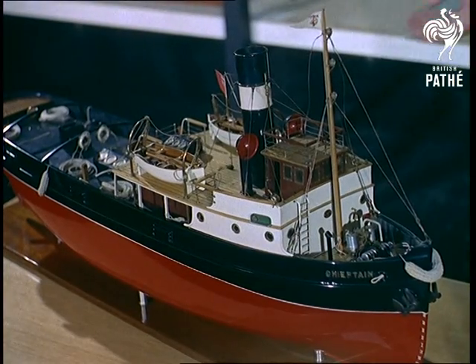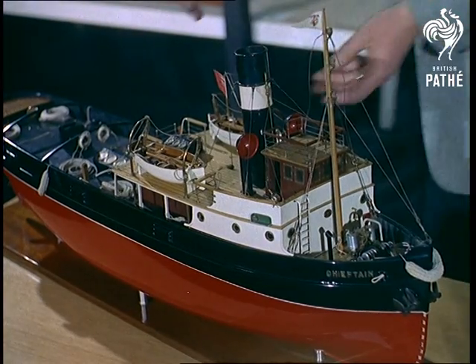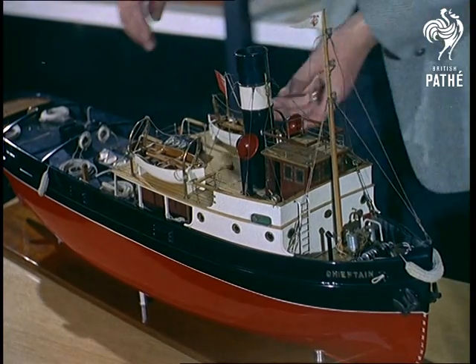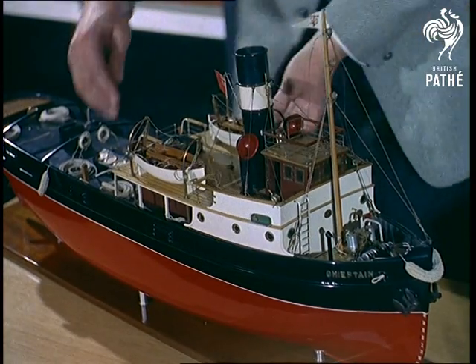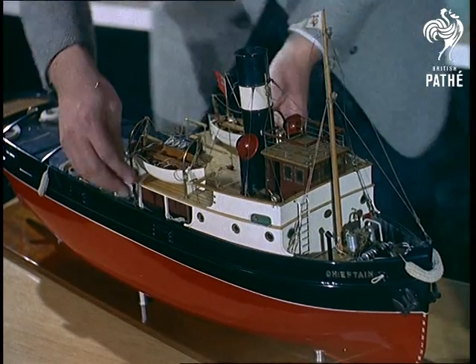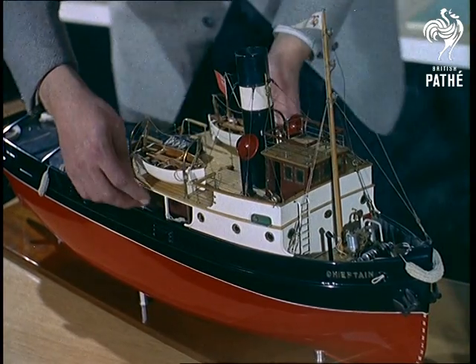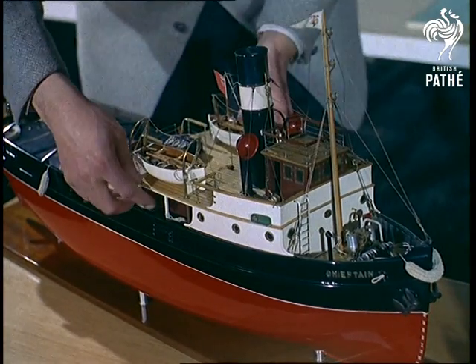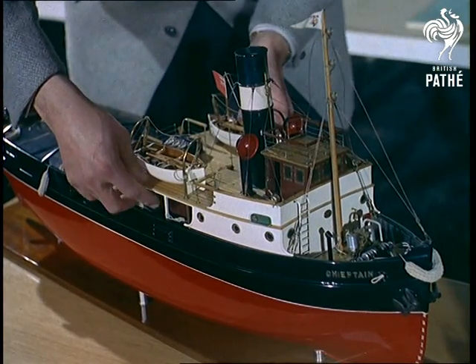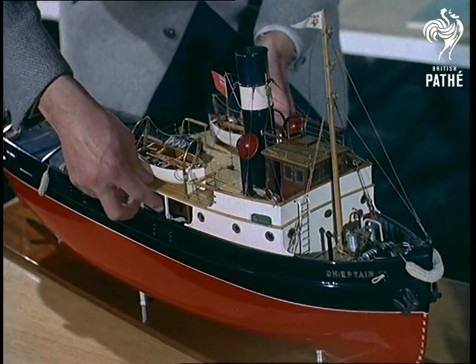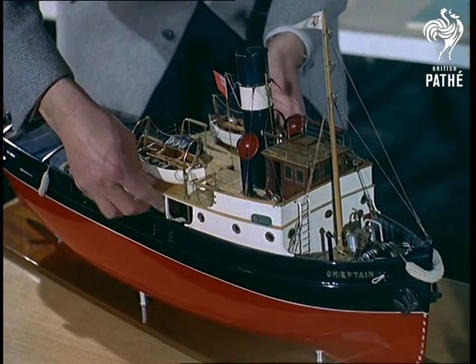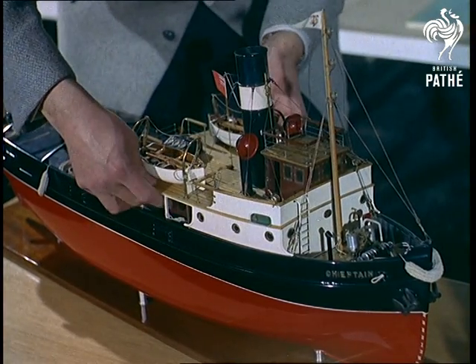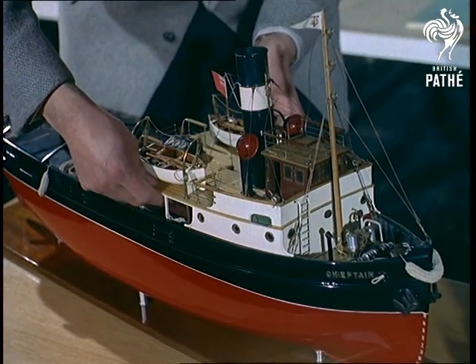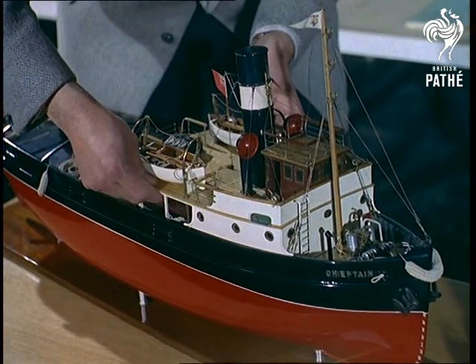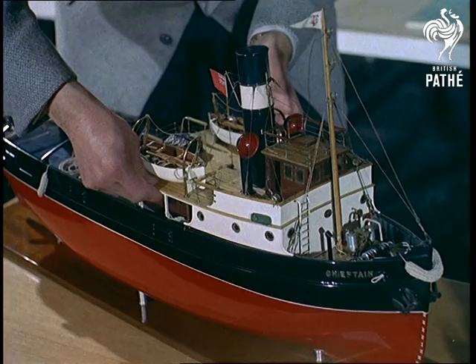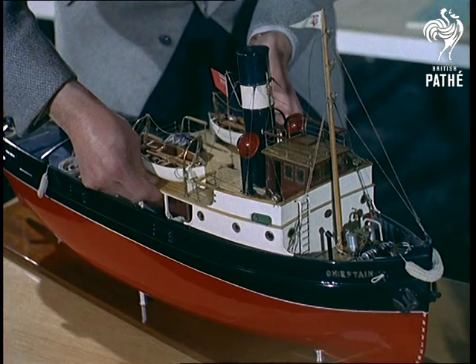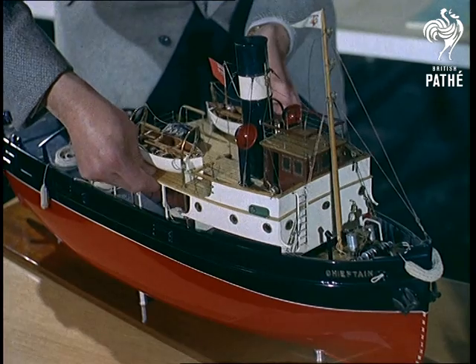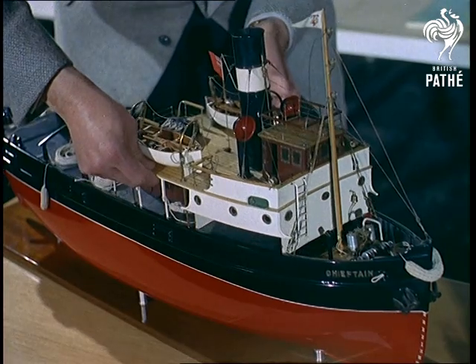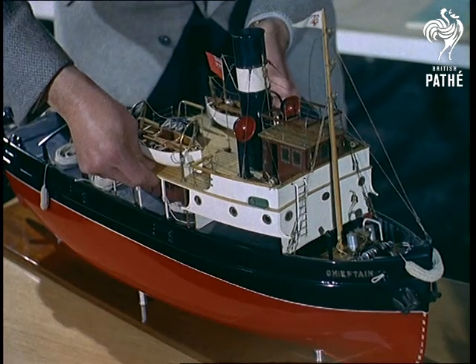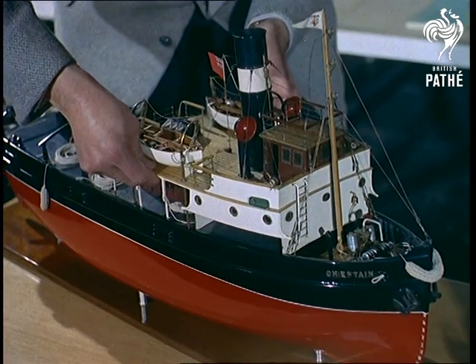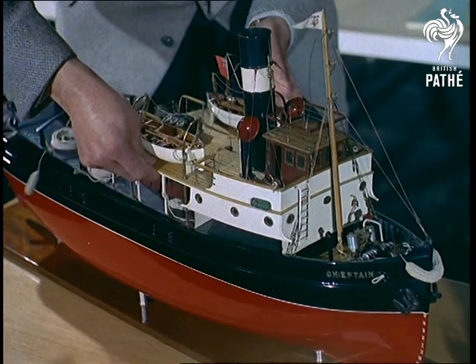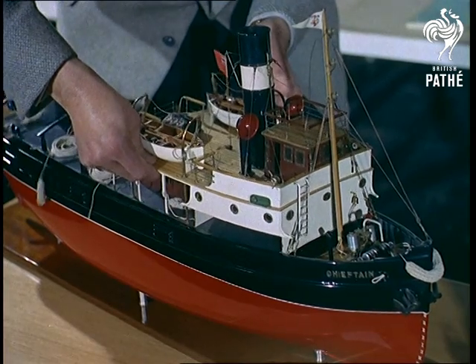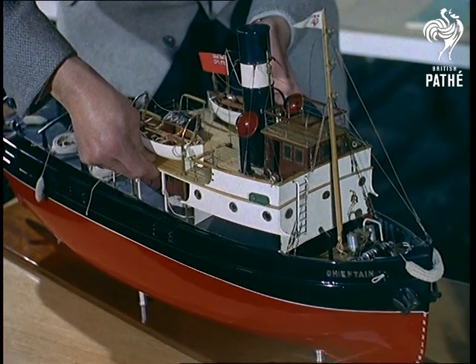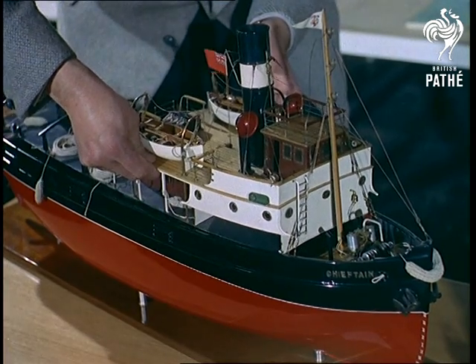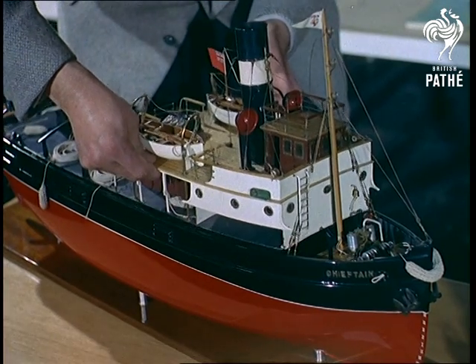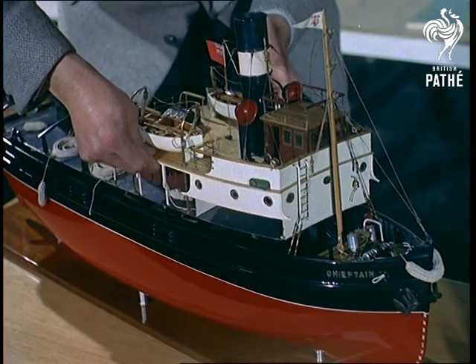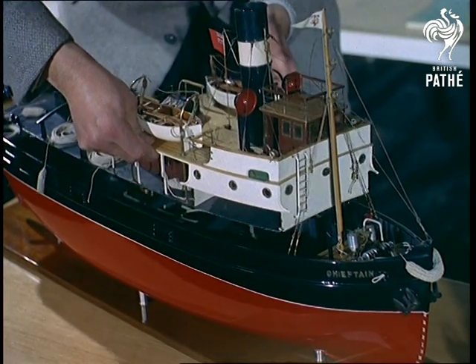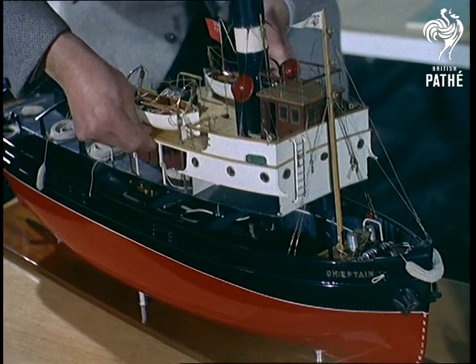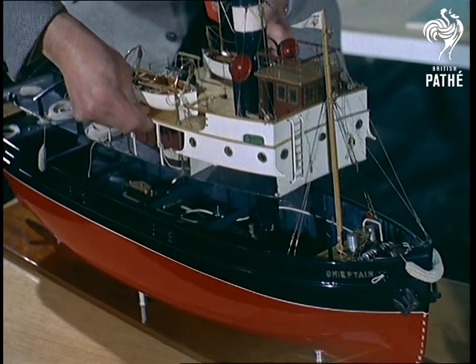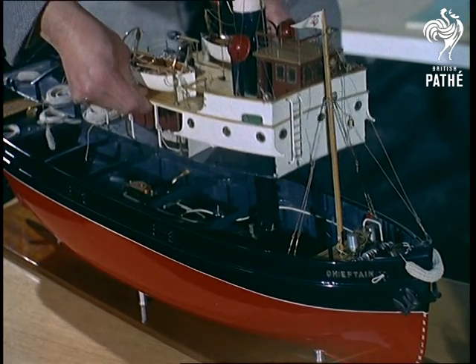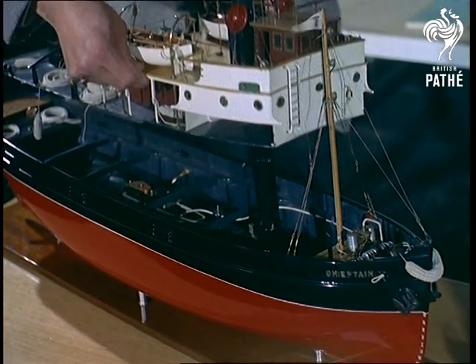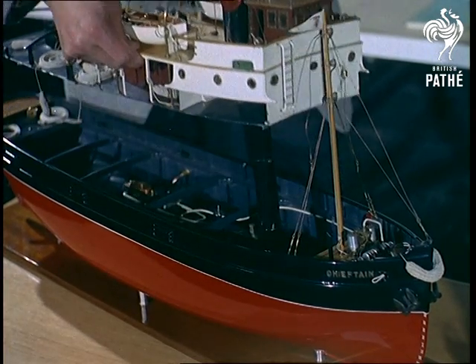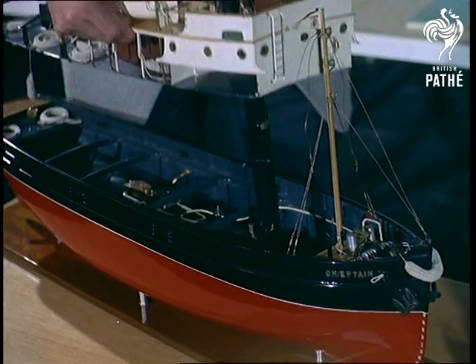The boat, which has a working steam engine, complete in every detail below decks, took 4,000 hours to build.